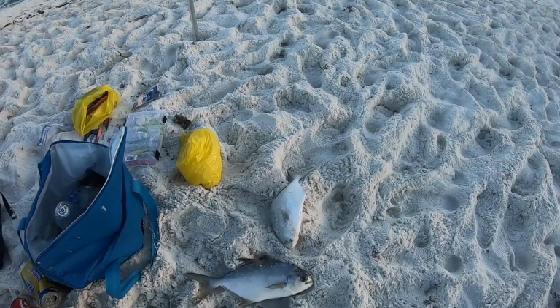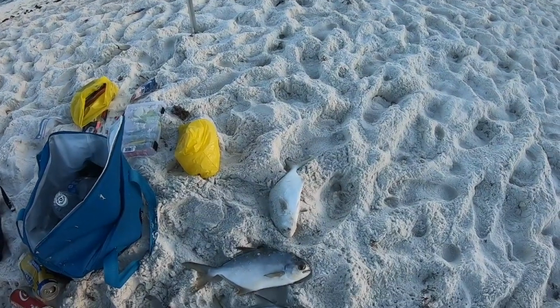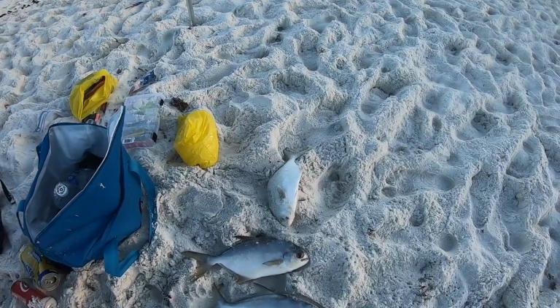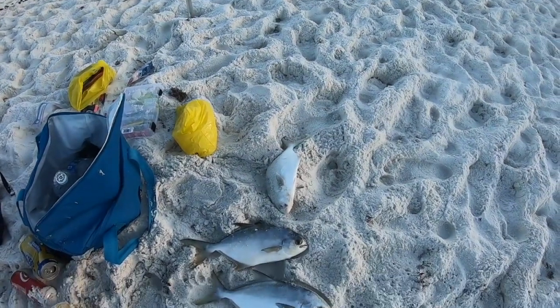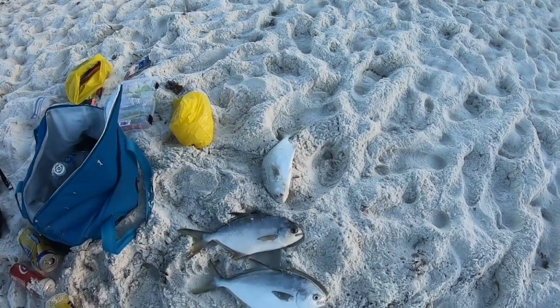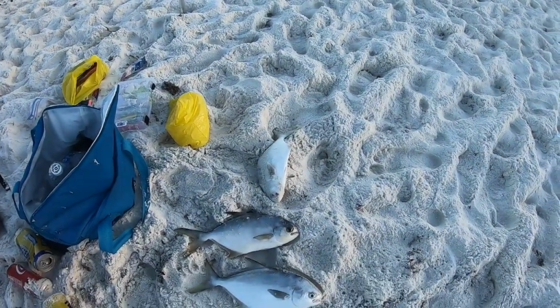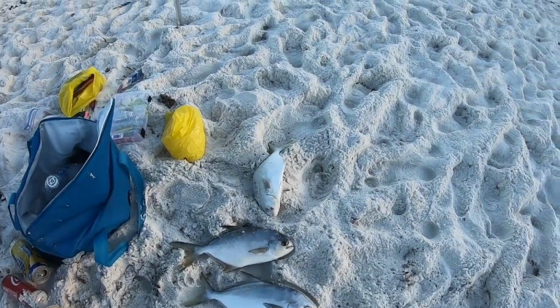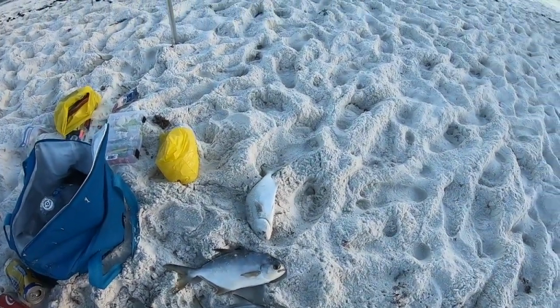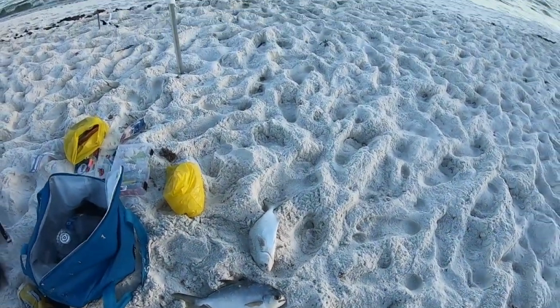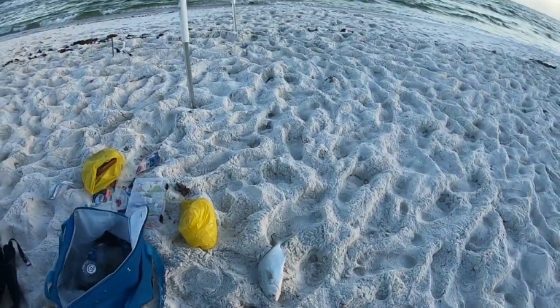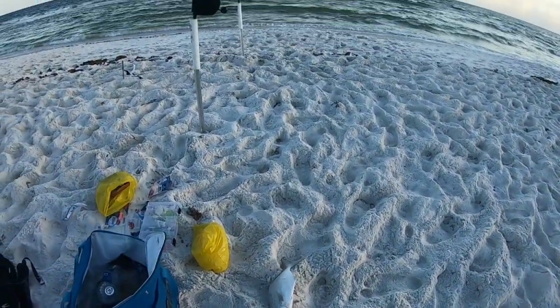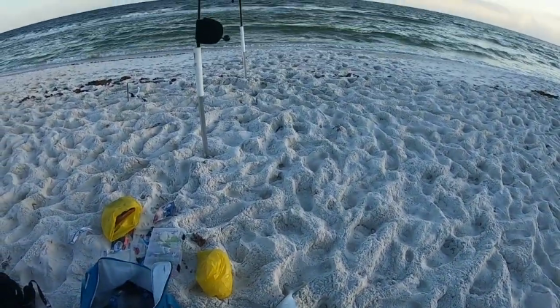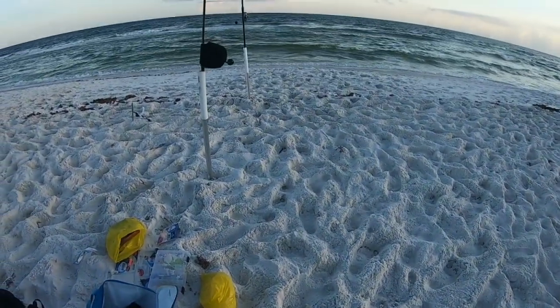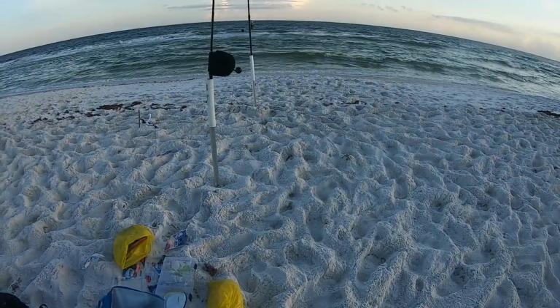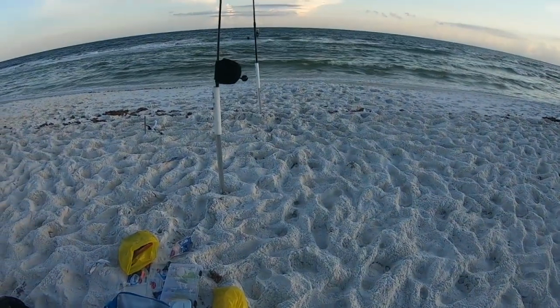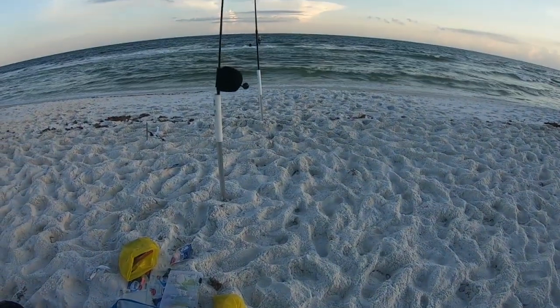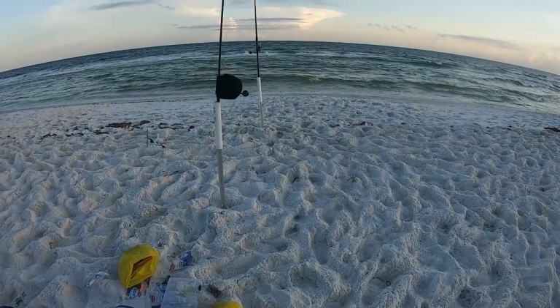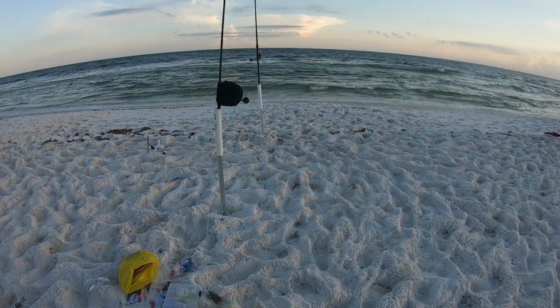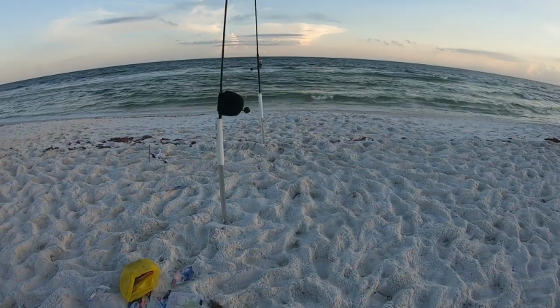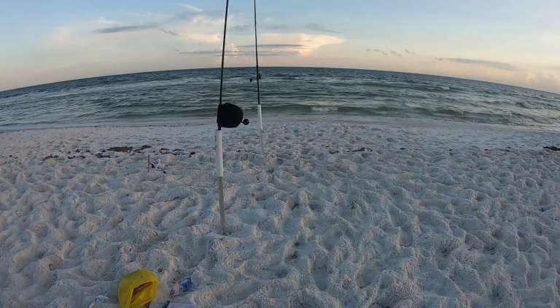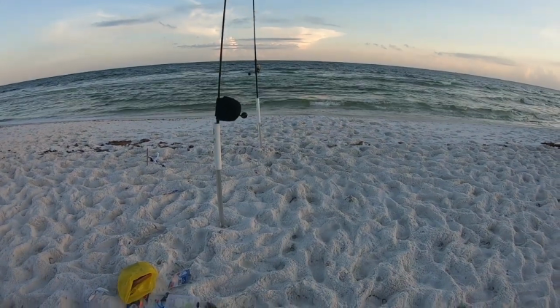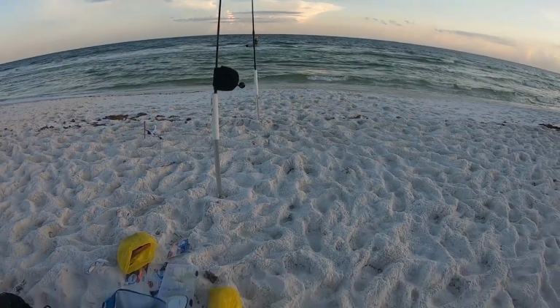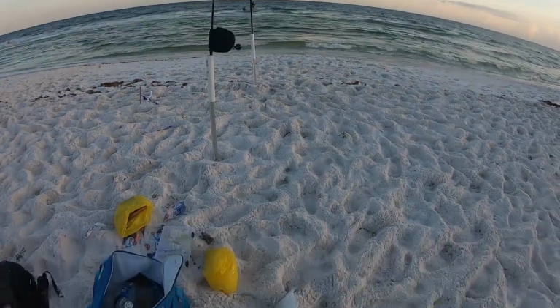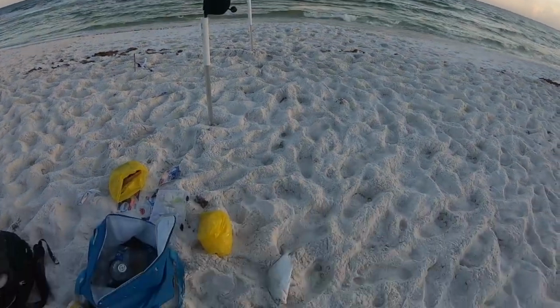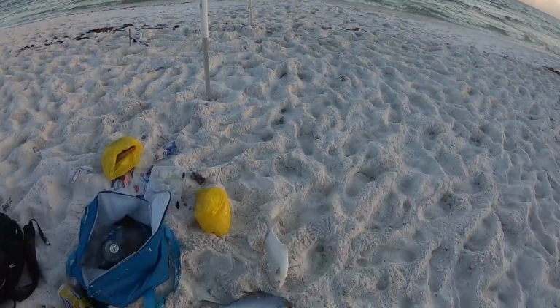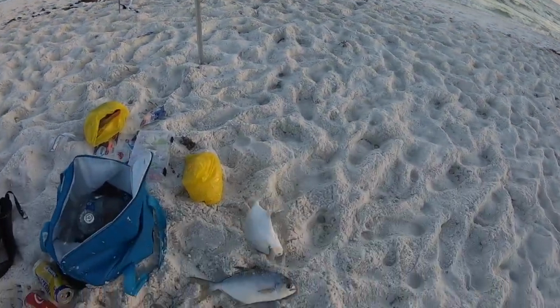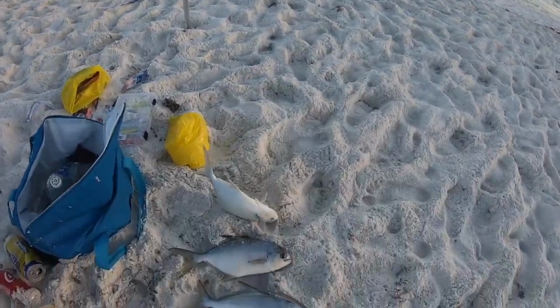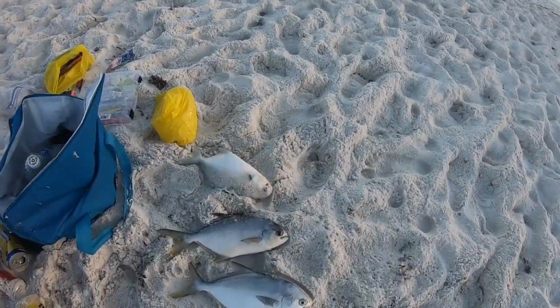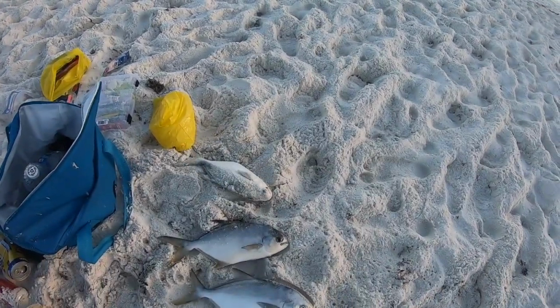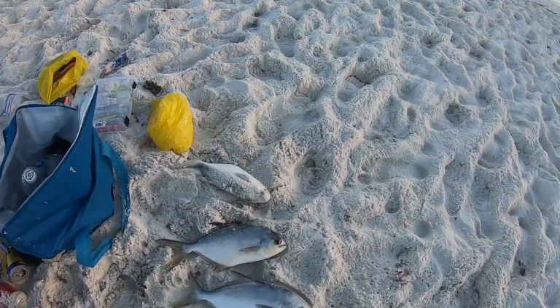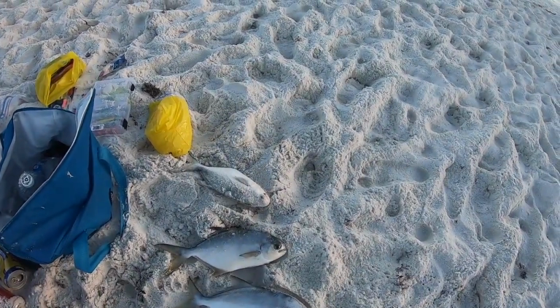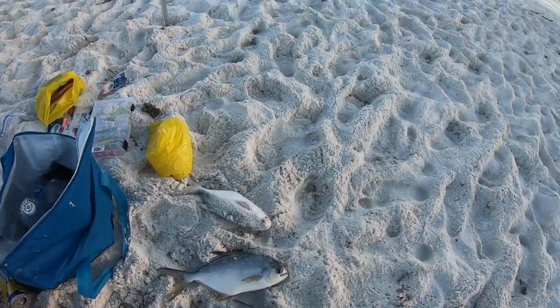Good afternoon session. Three Pompano — that's what I'm talking about. Got my limit, baby!